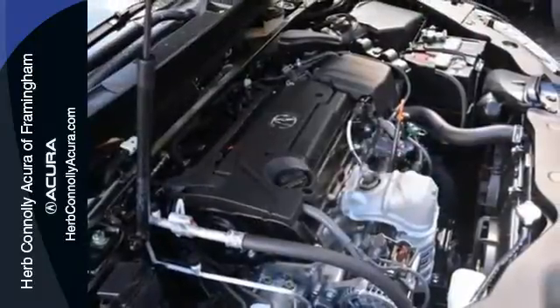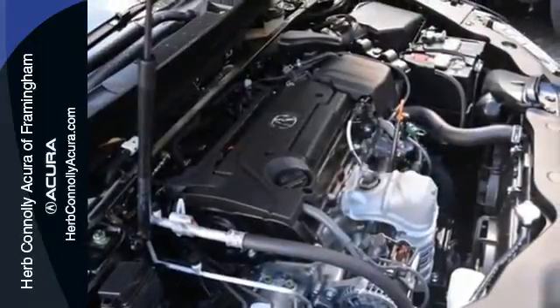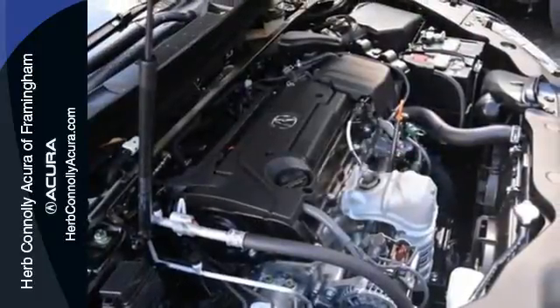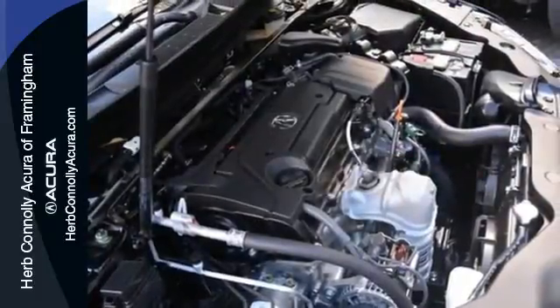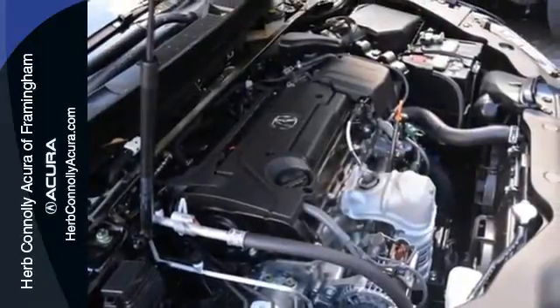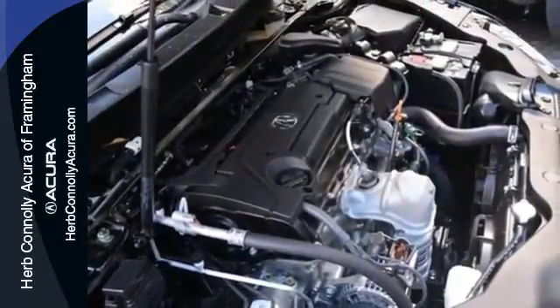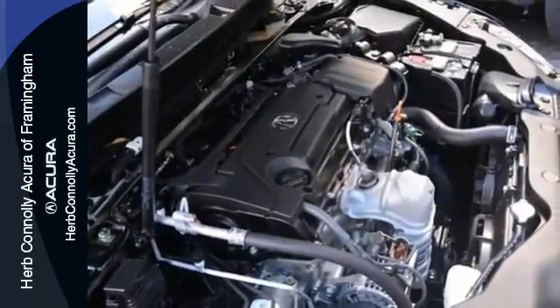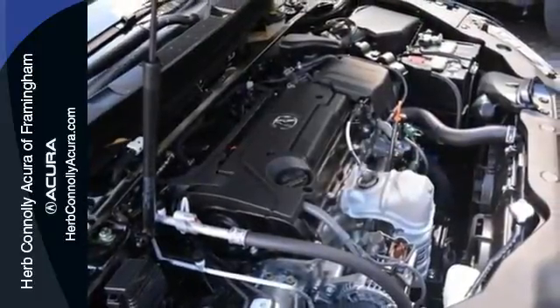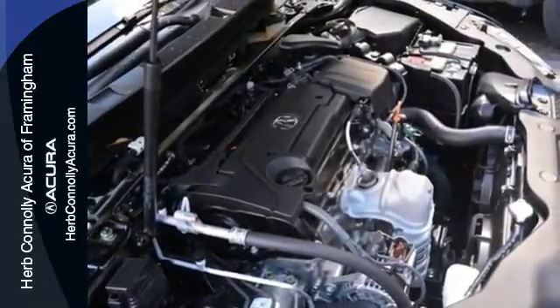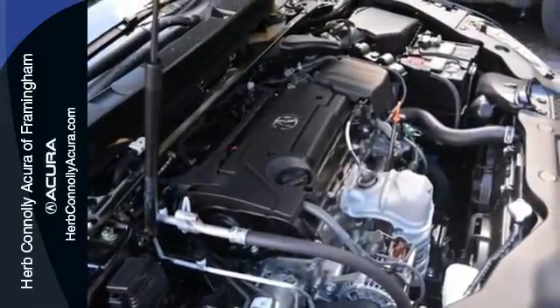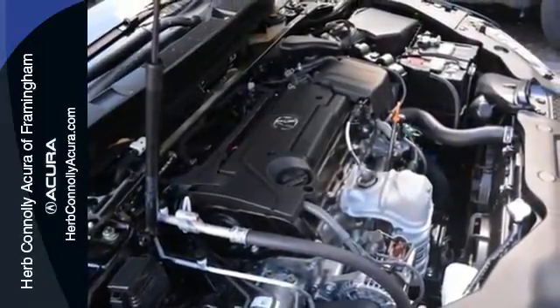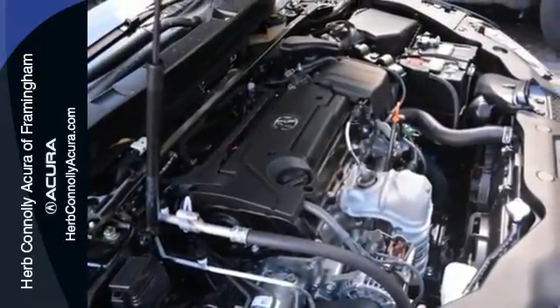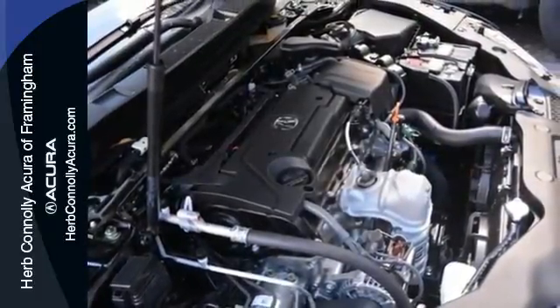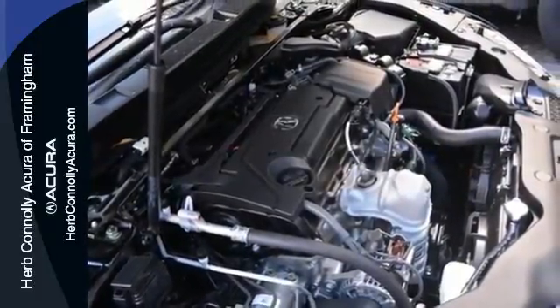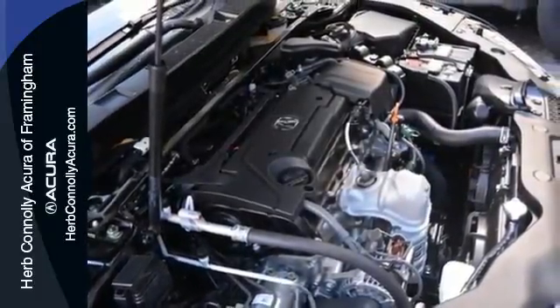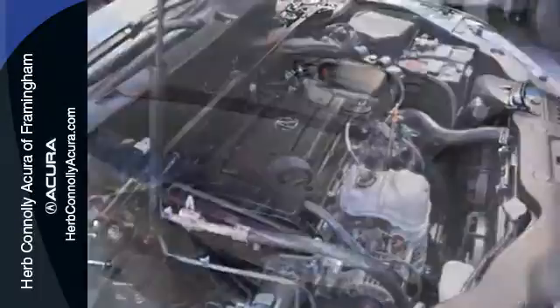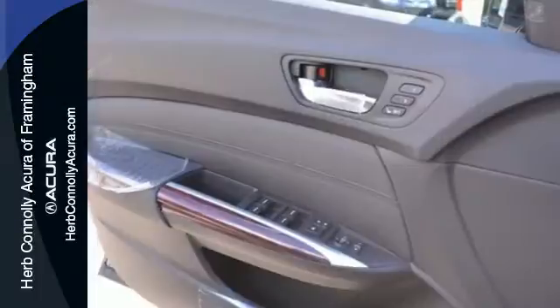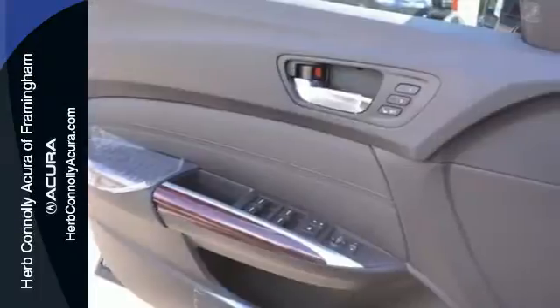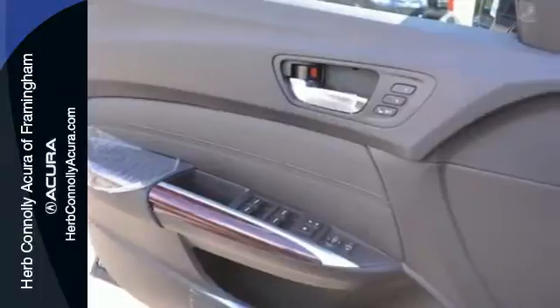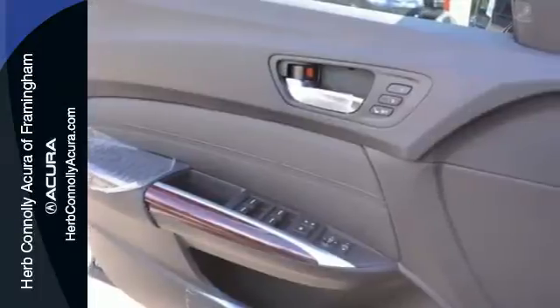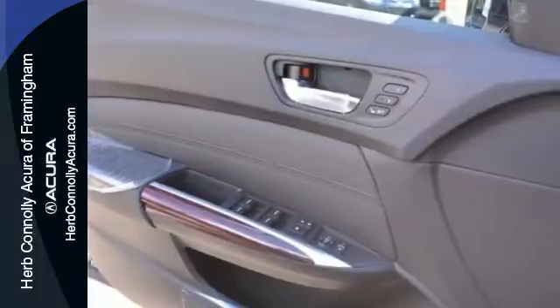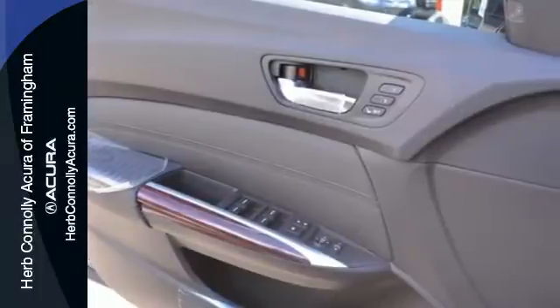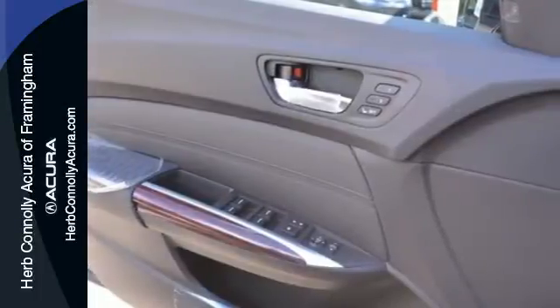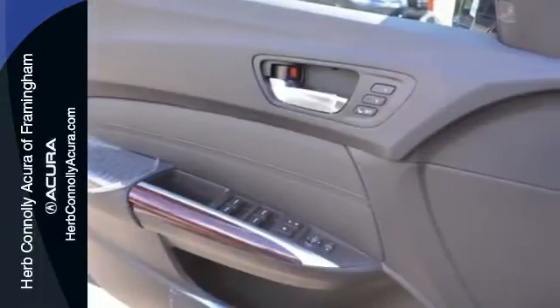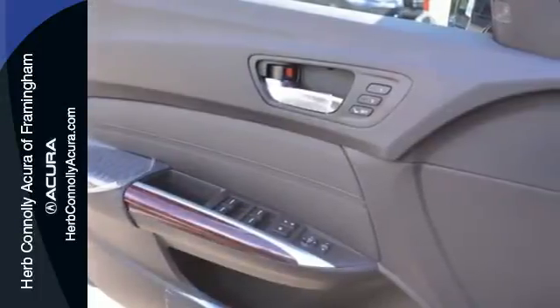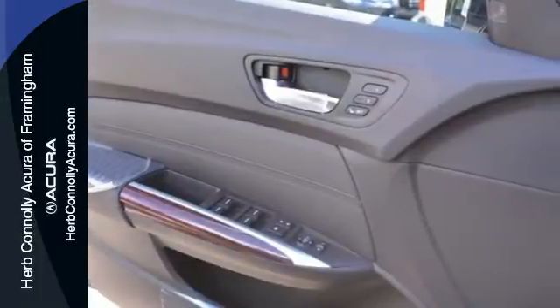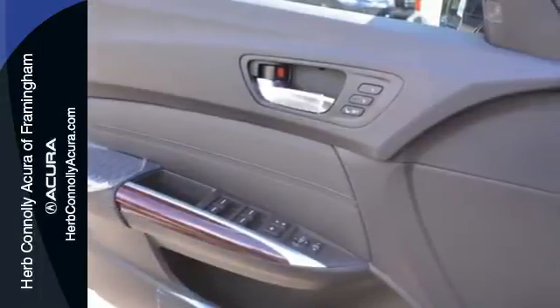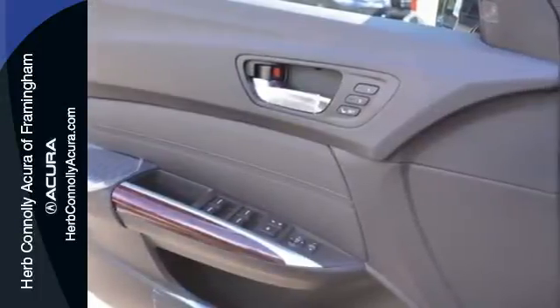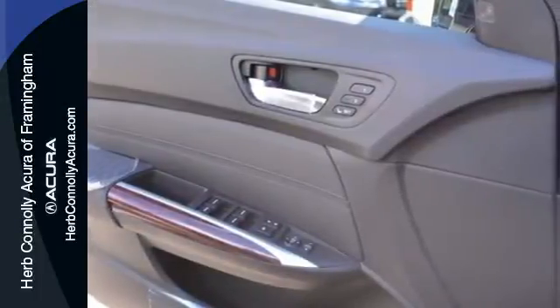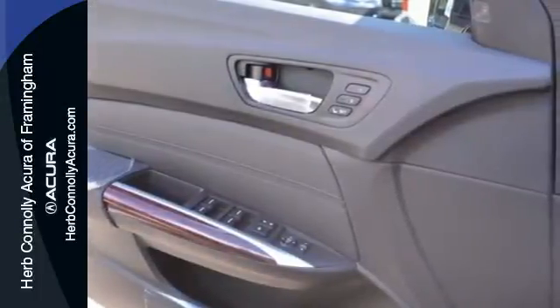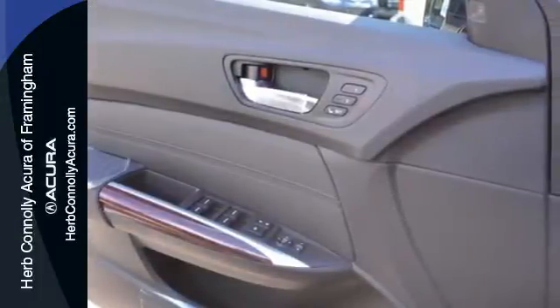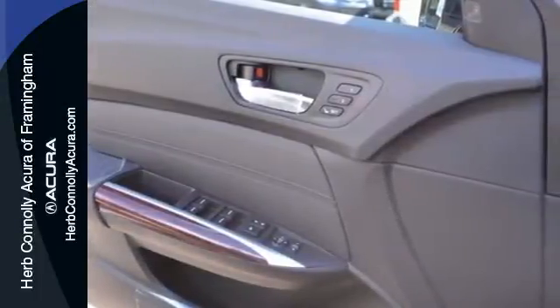Heated front seats with memory settings pamper you, while Siri Eyes Free technology equips you to accomplish more.